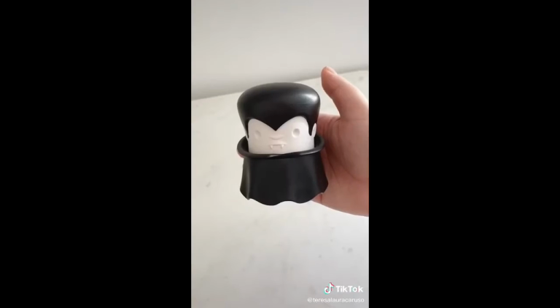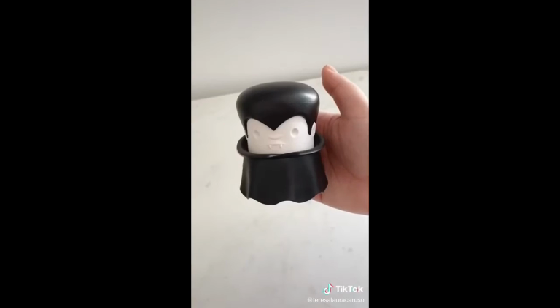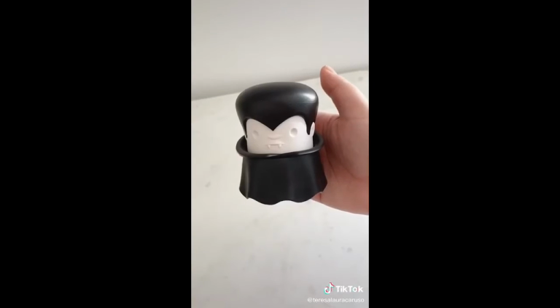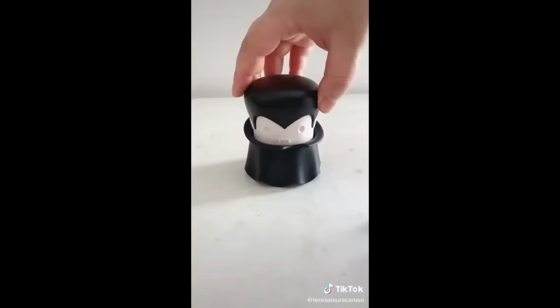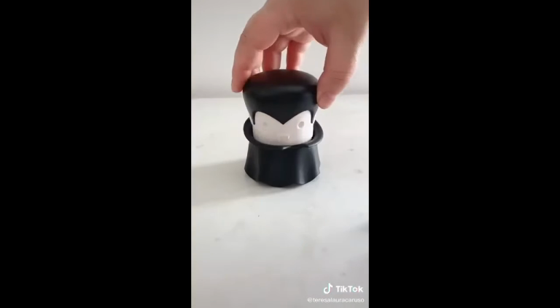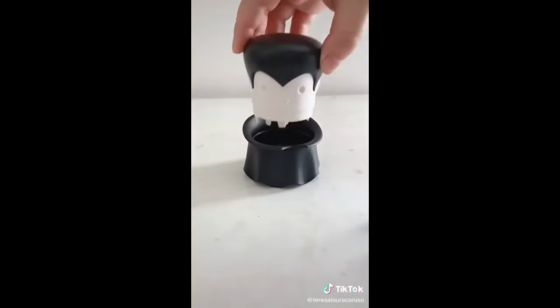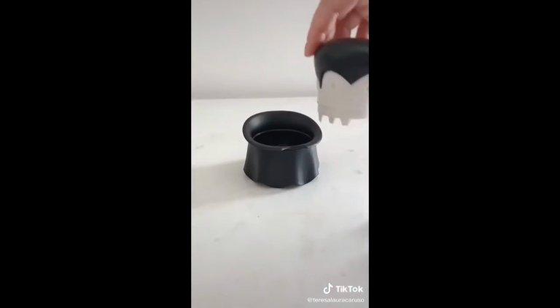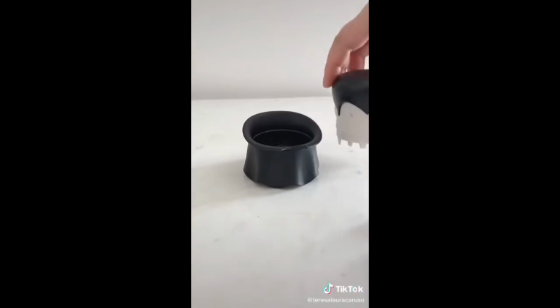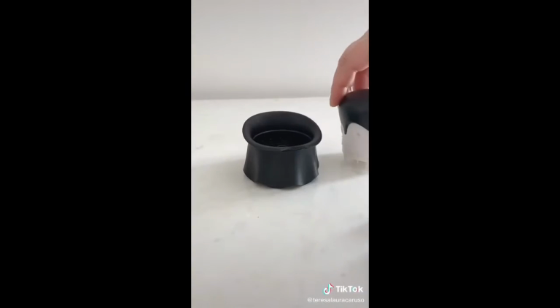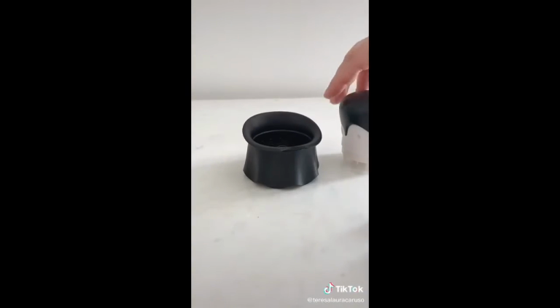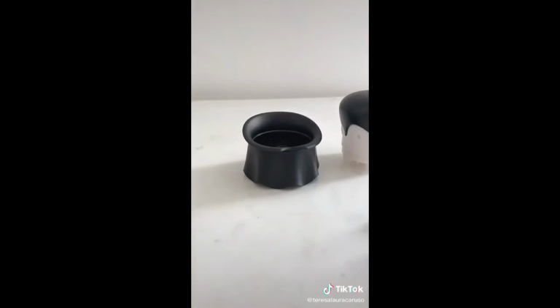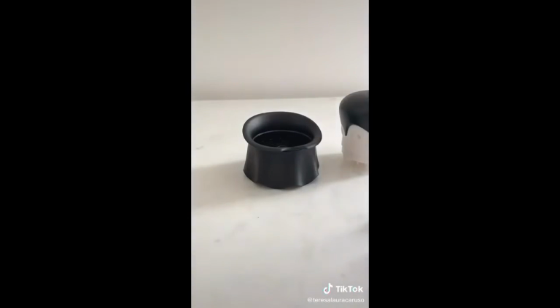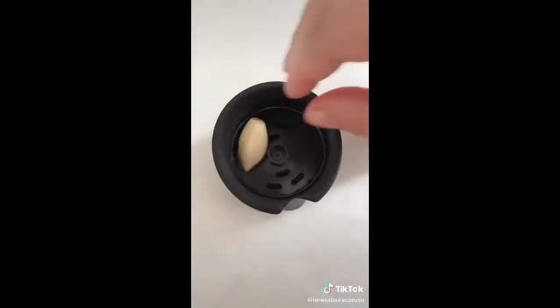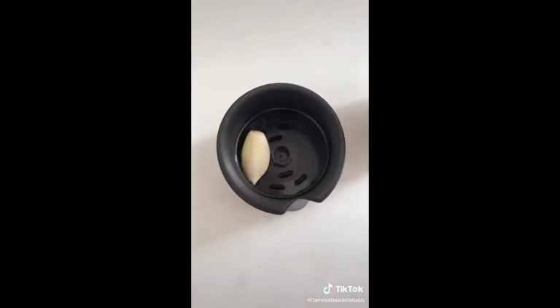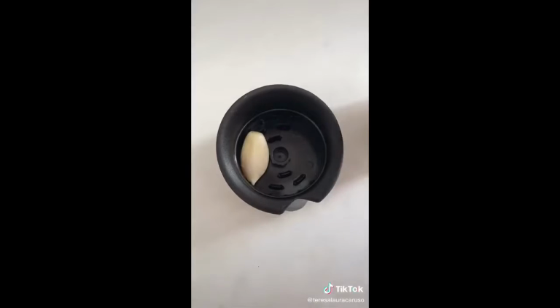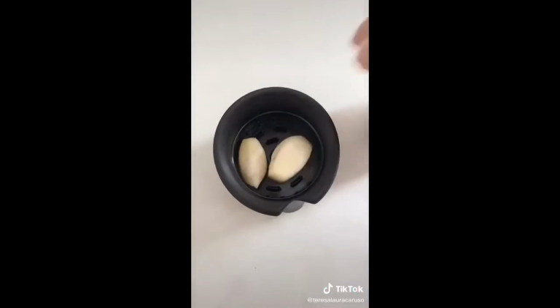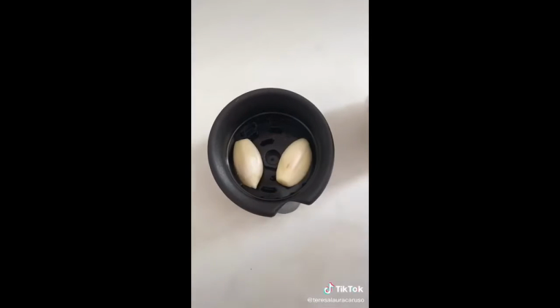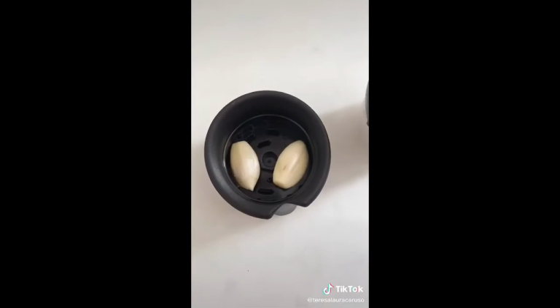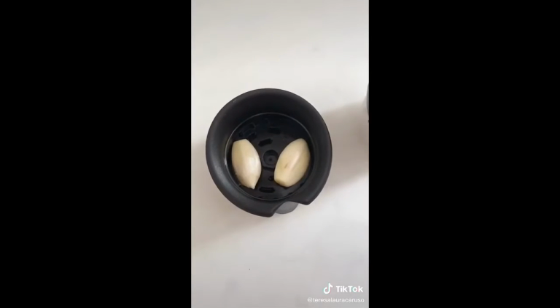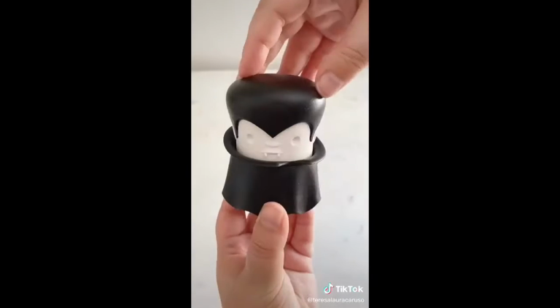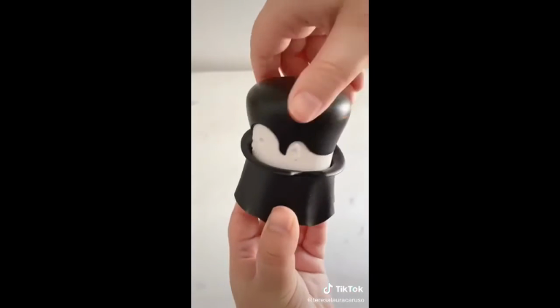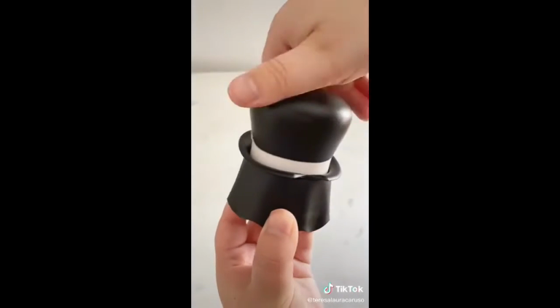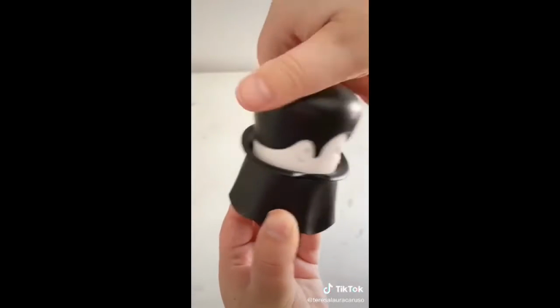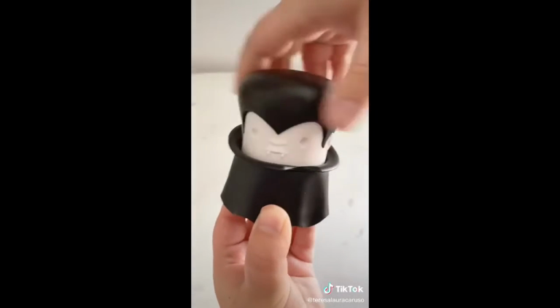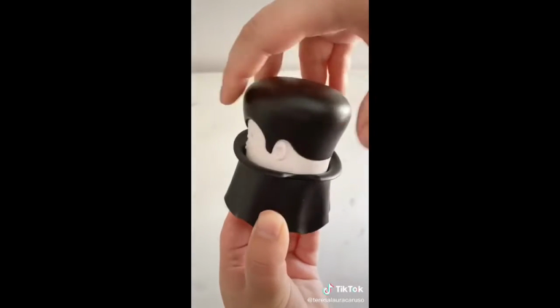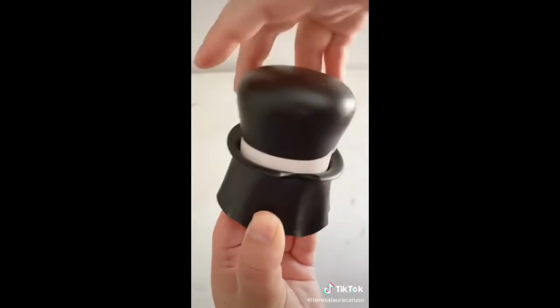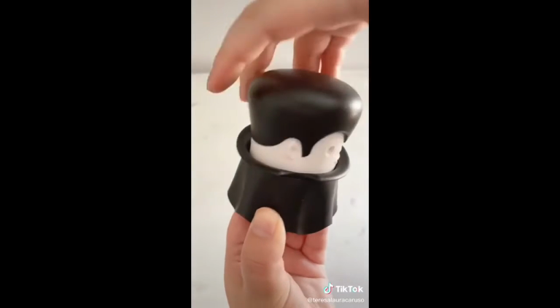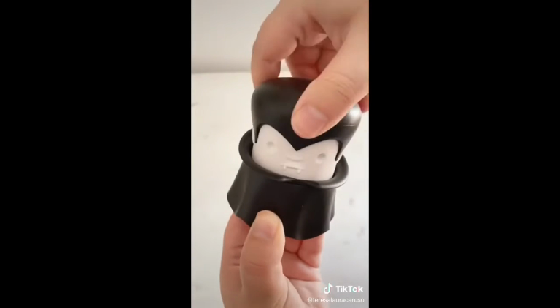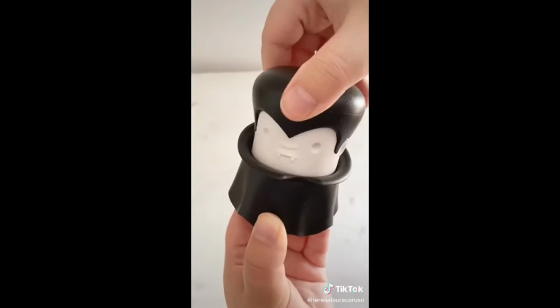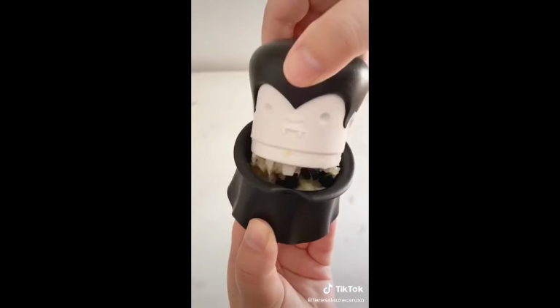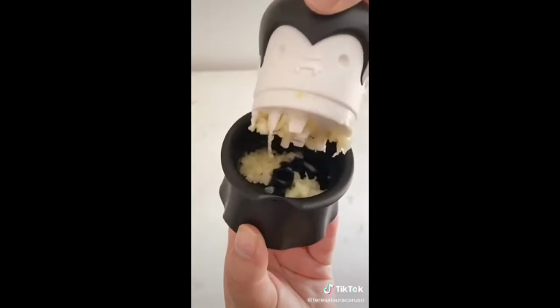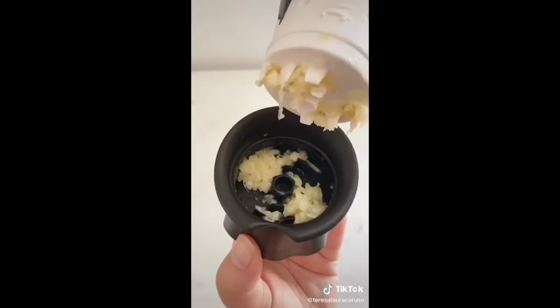And last up is this garlic crusher that looks like a vampire. Add in garlic cloves, twist it around, and it crushes your garlic perfectly.